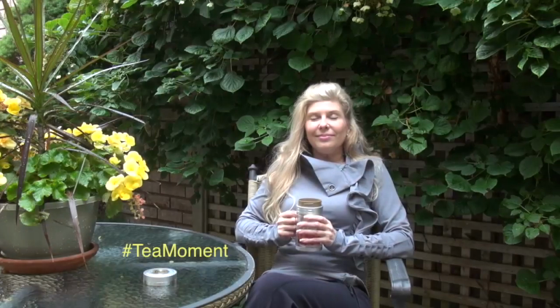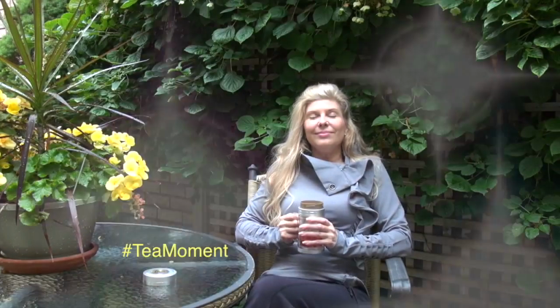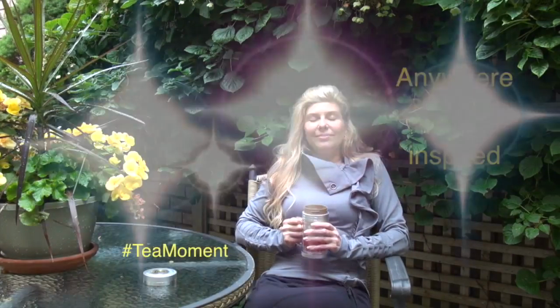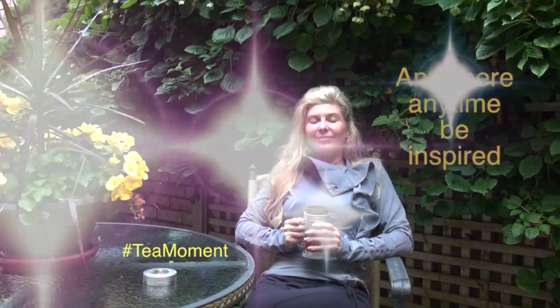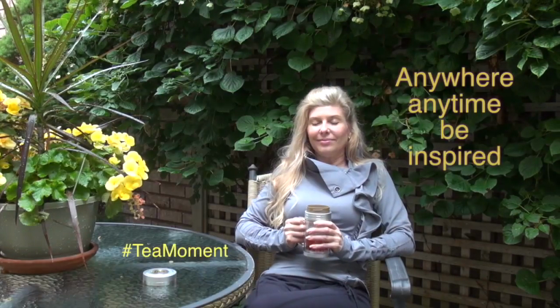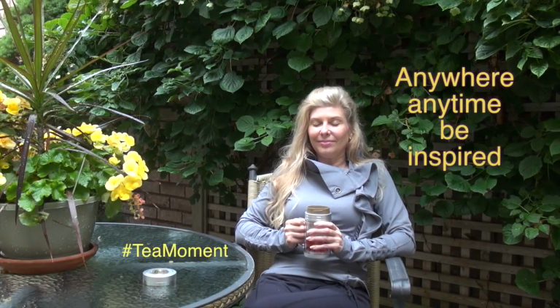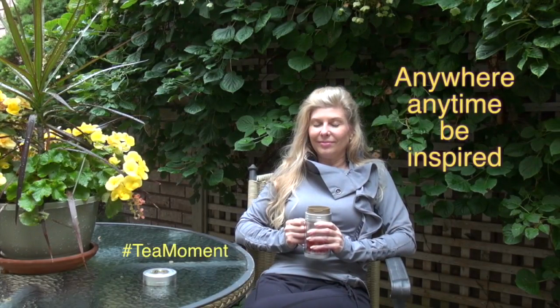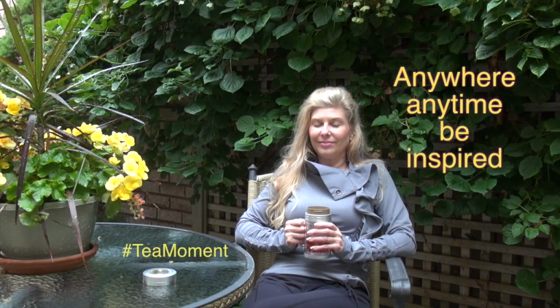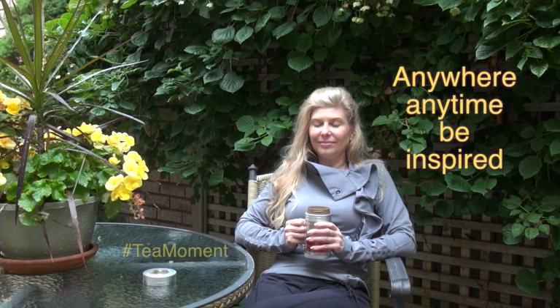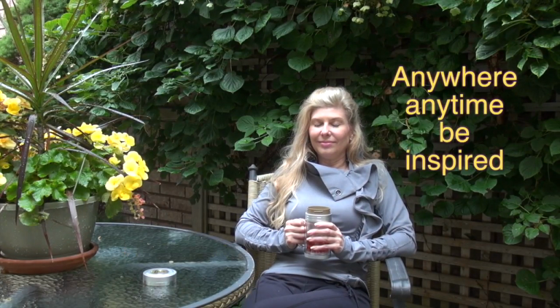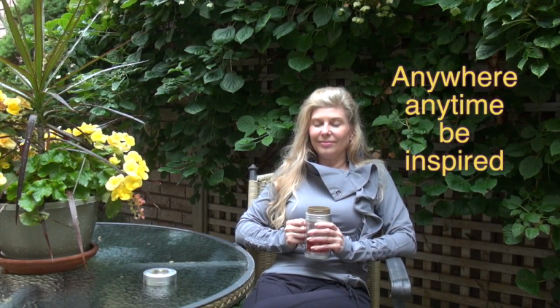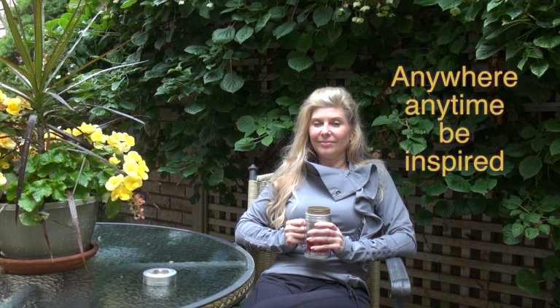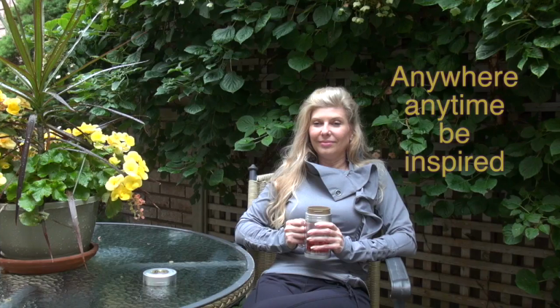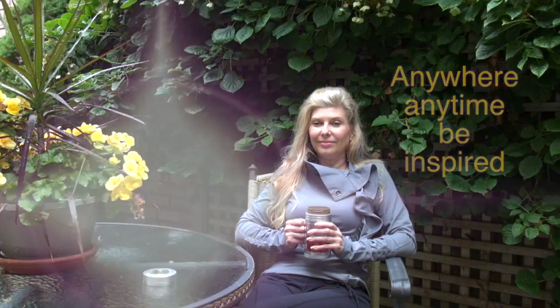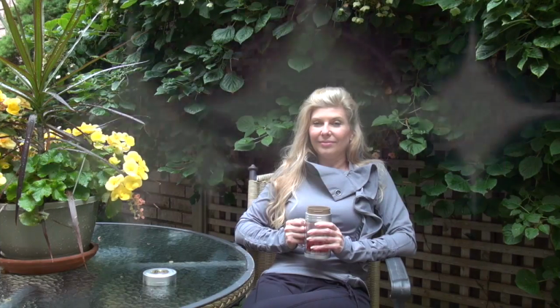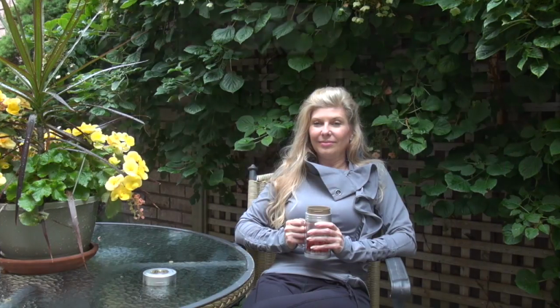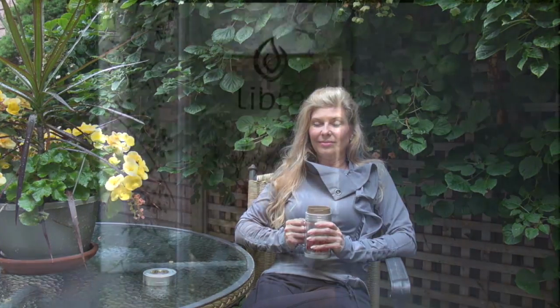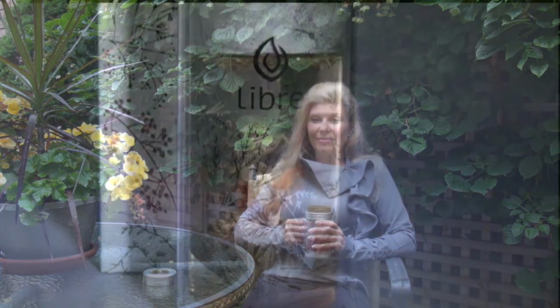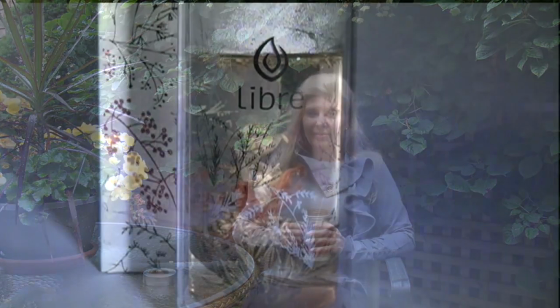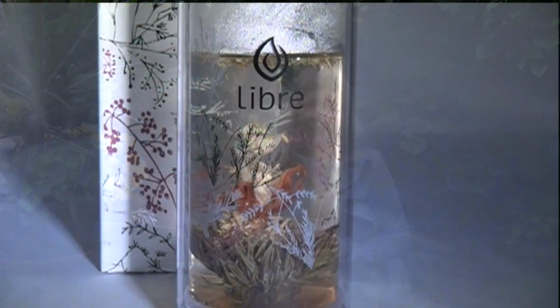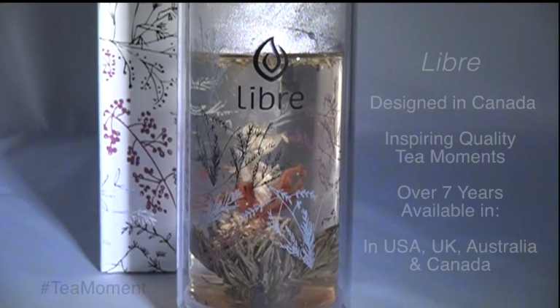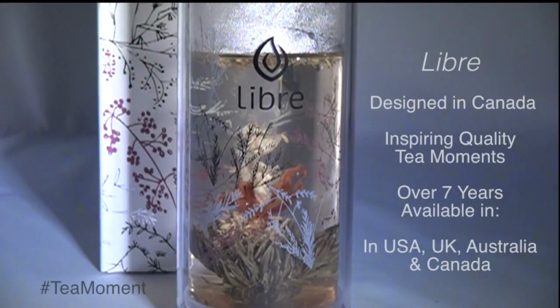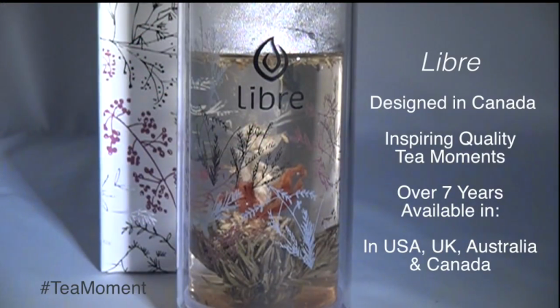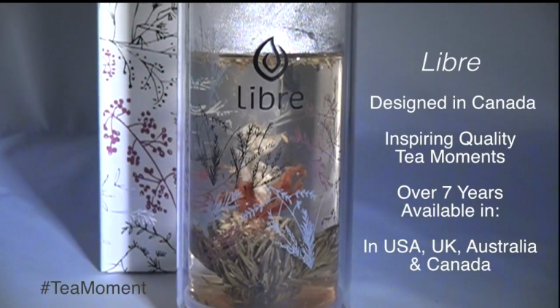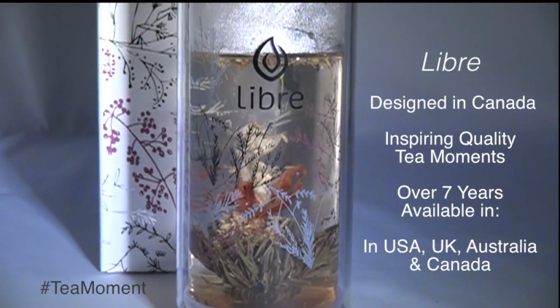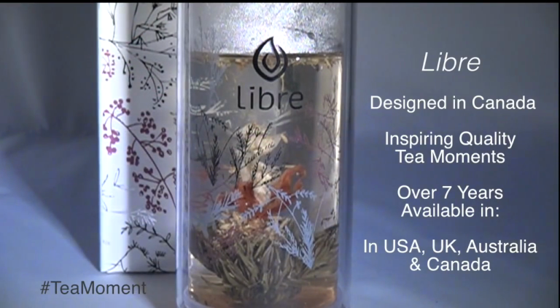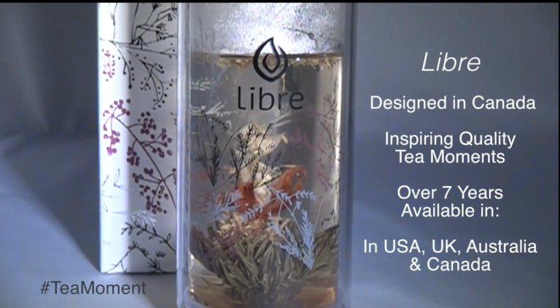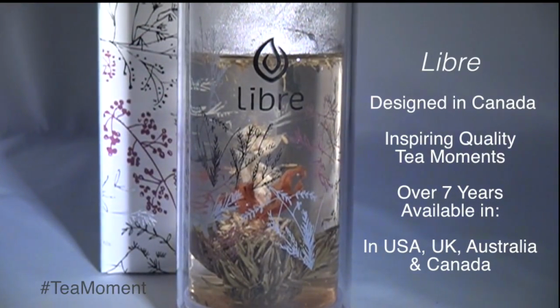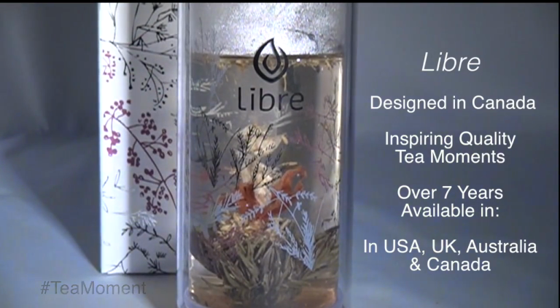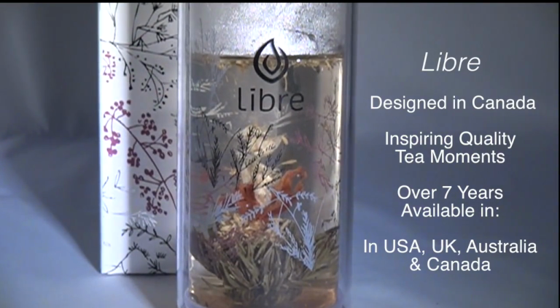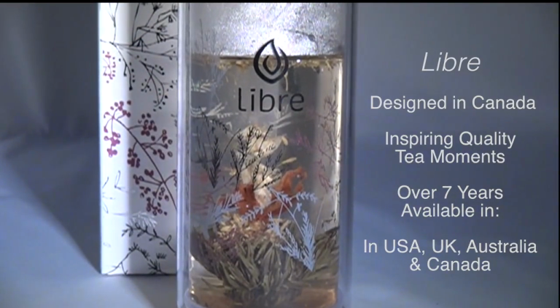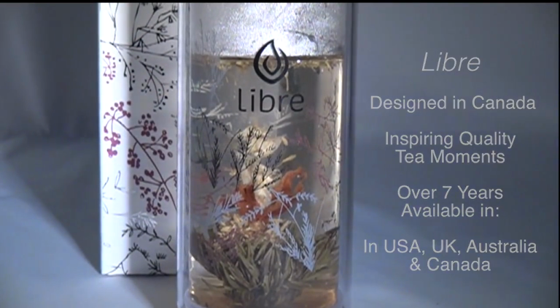Visit us online at LibraTea.com. Anywhere, anytime. Be inspired. Enjoy a Libra Life today.